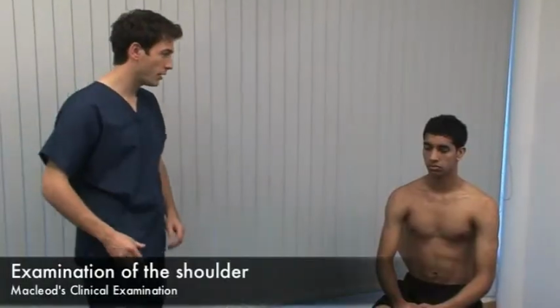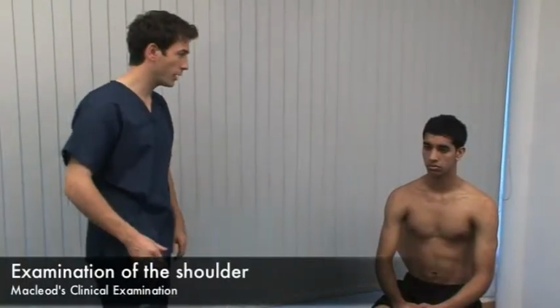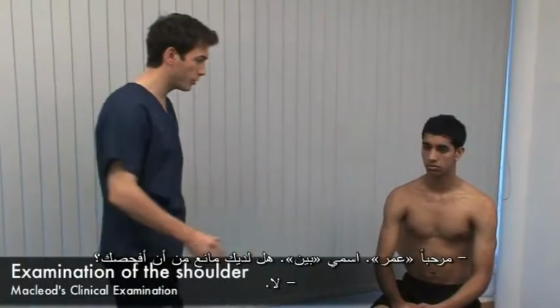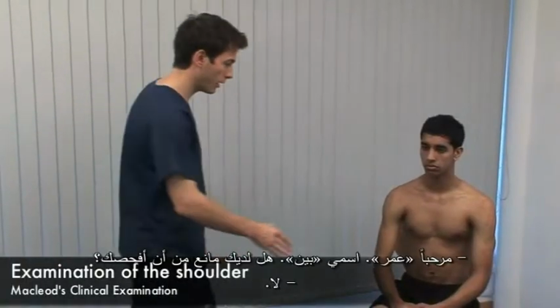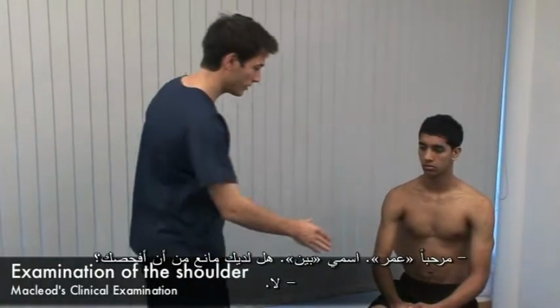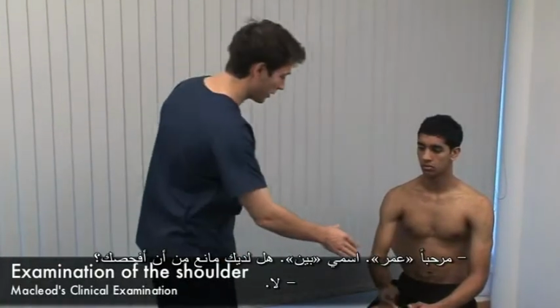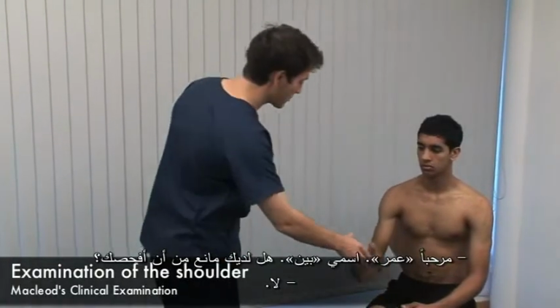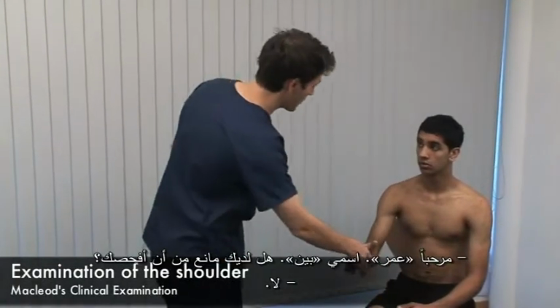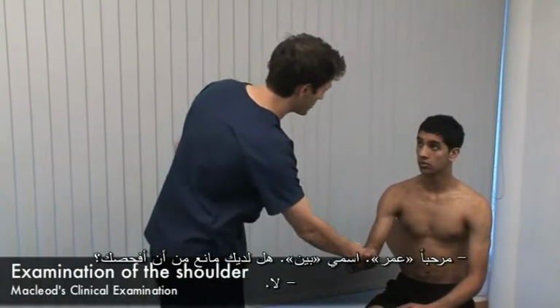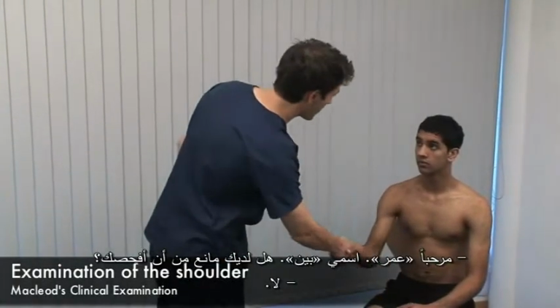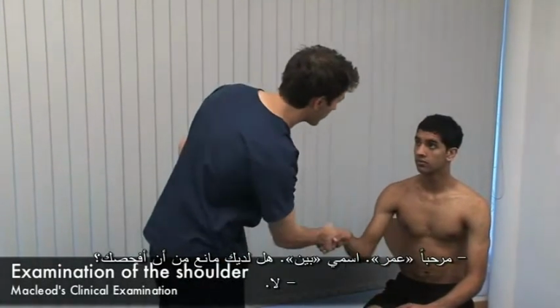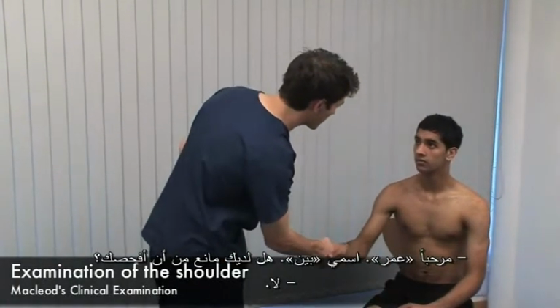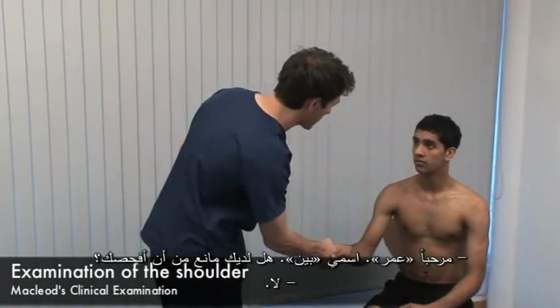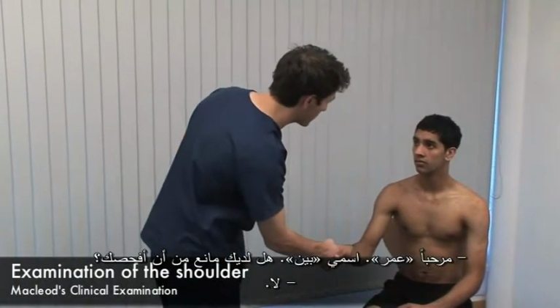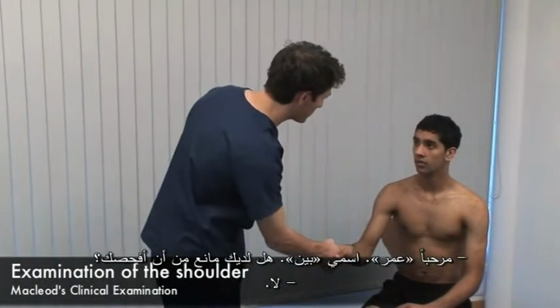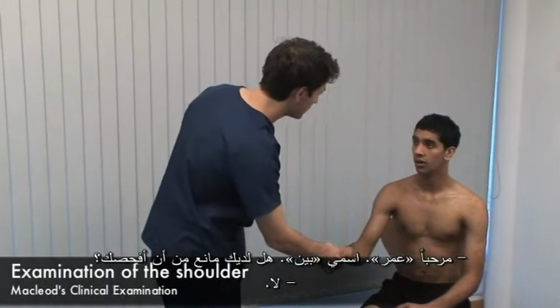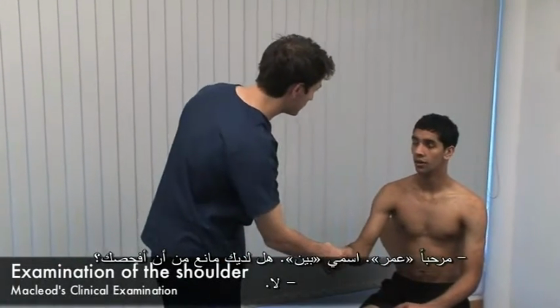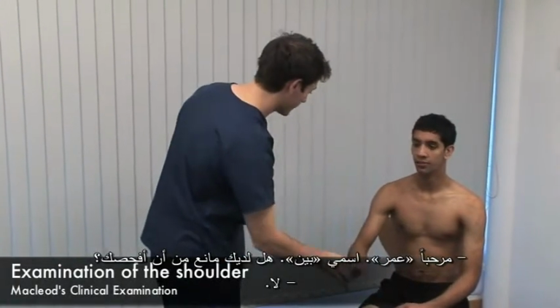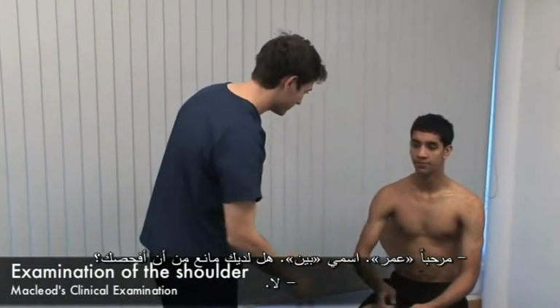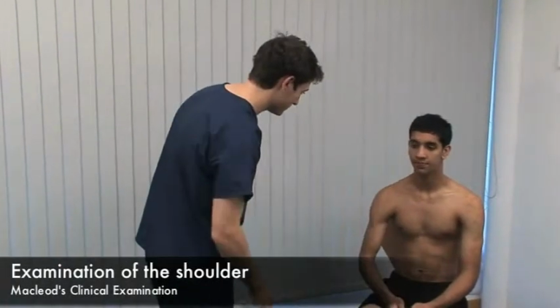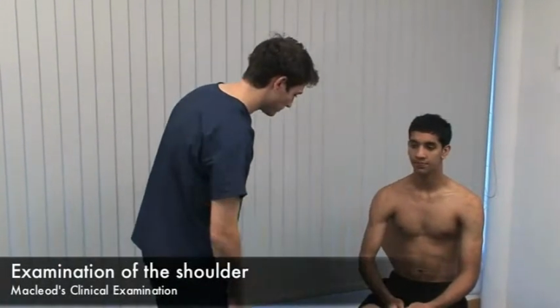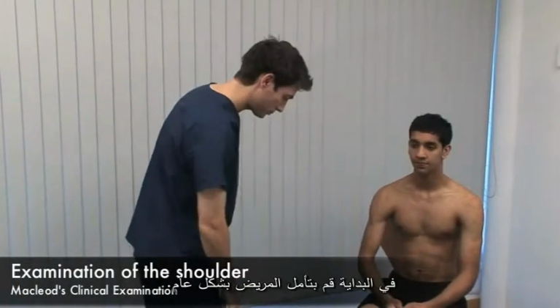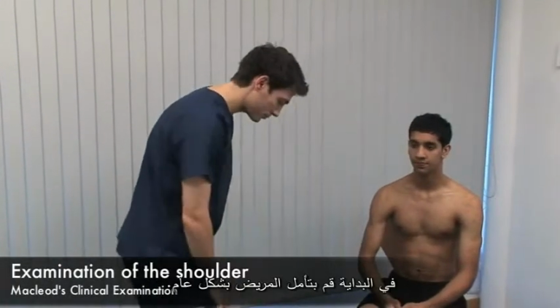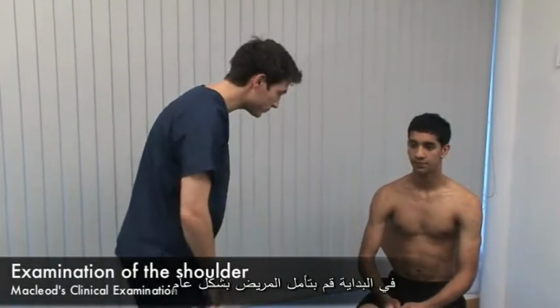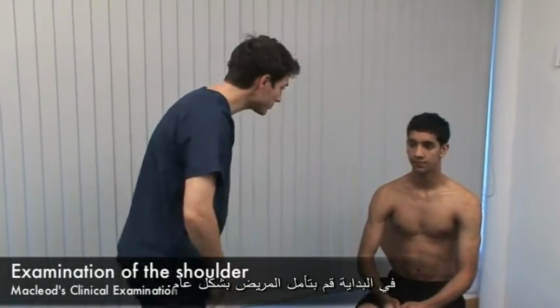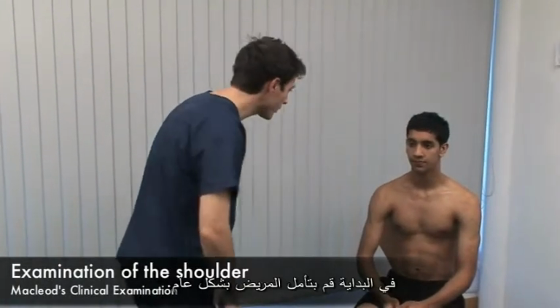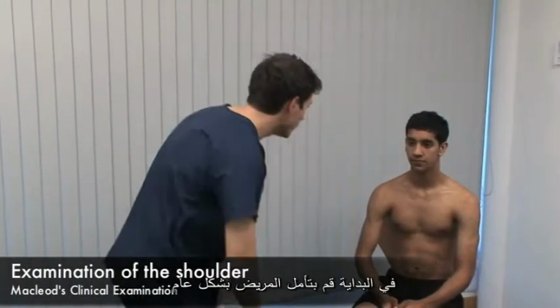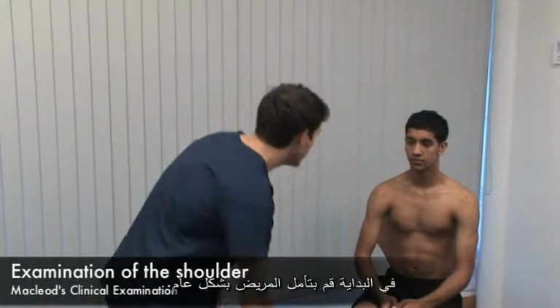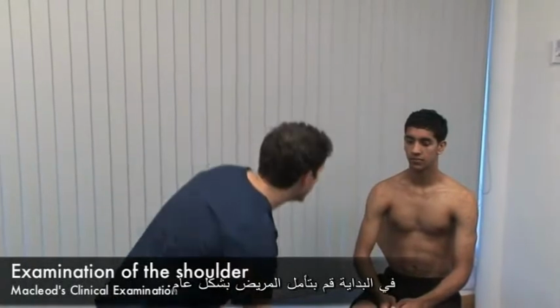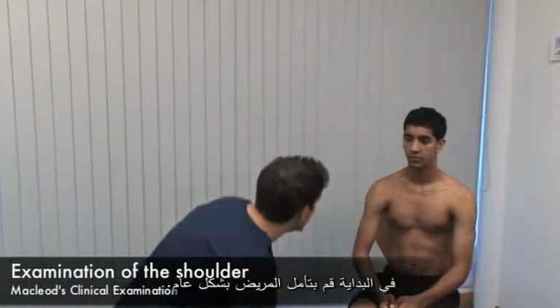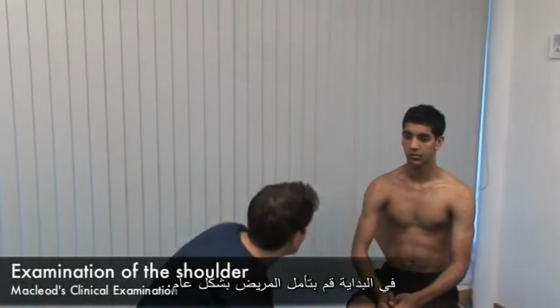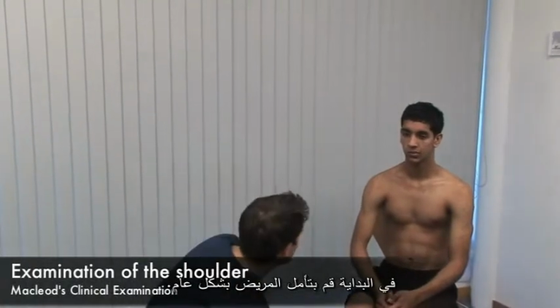Hello Omar, my name's Ben. Do you mind if I examine you? First, make a thorough inspection.